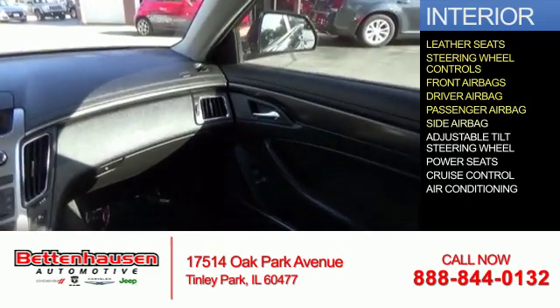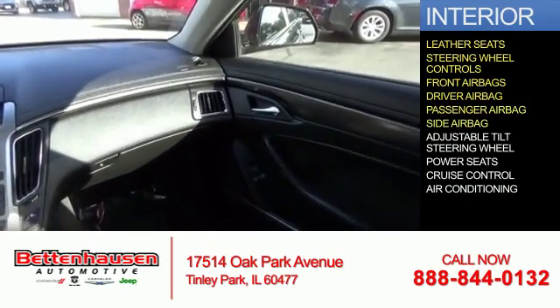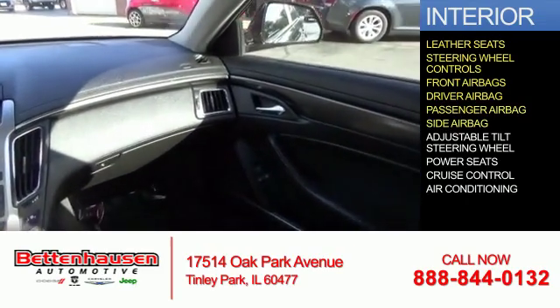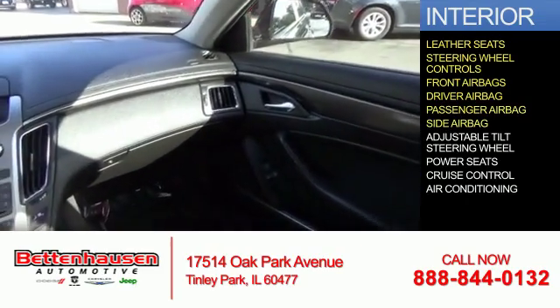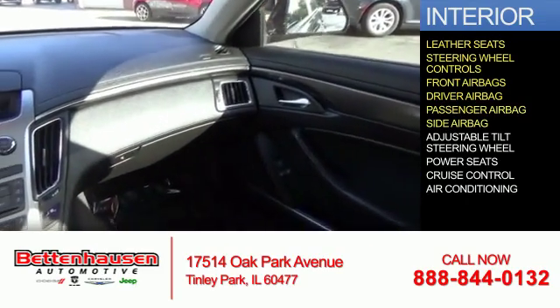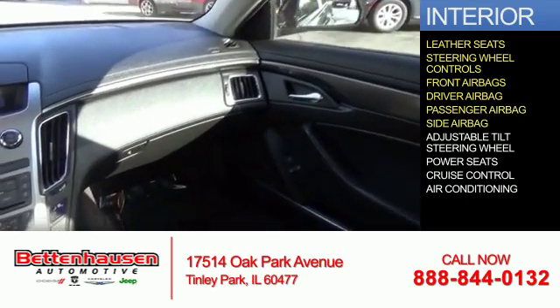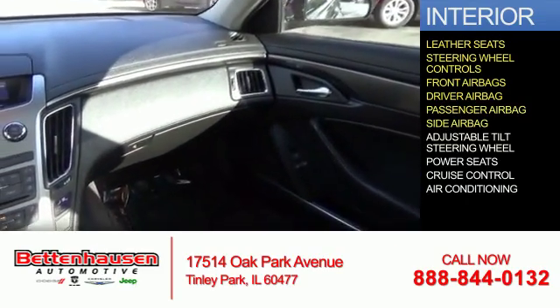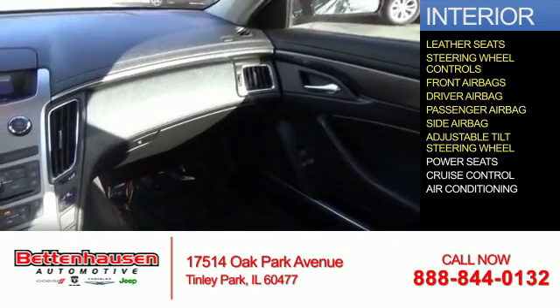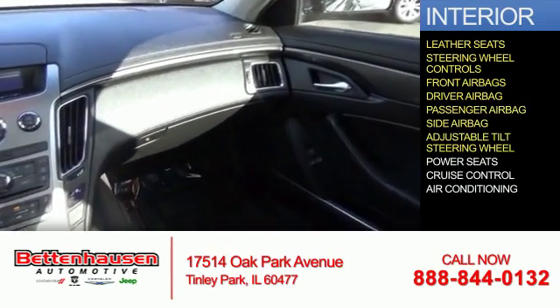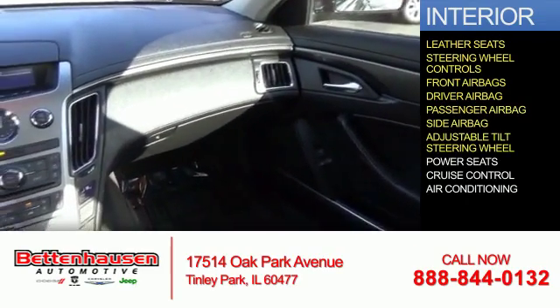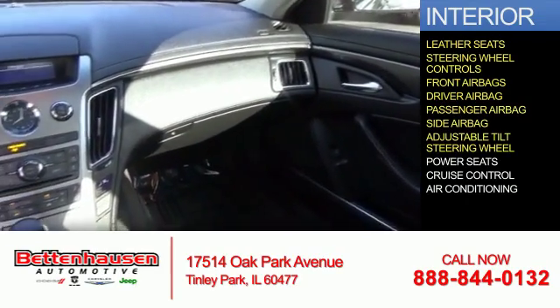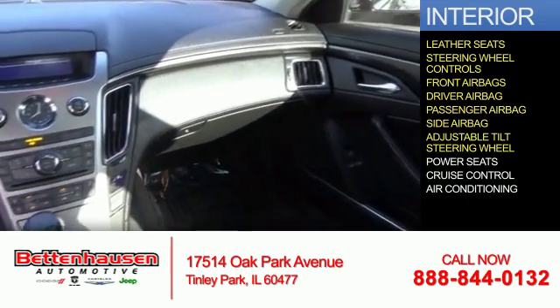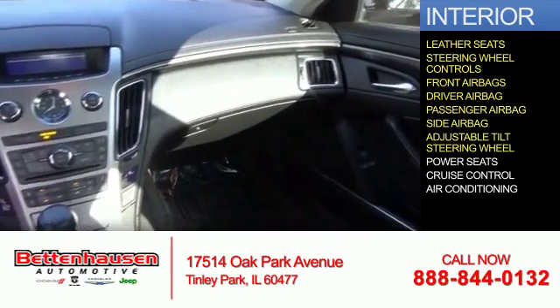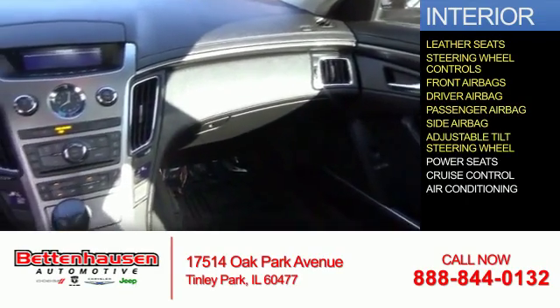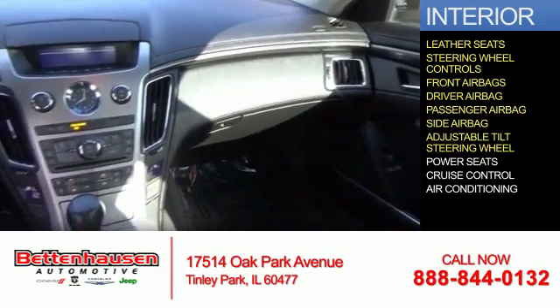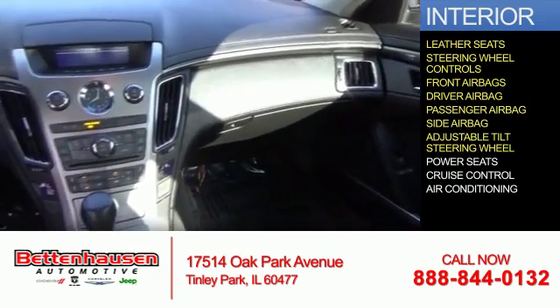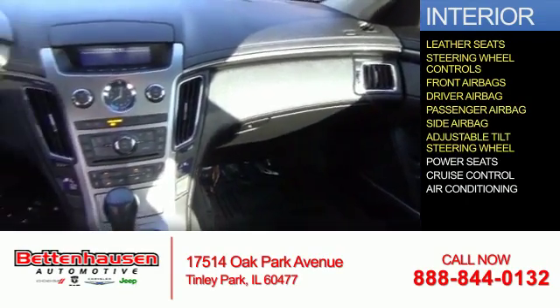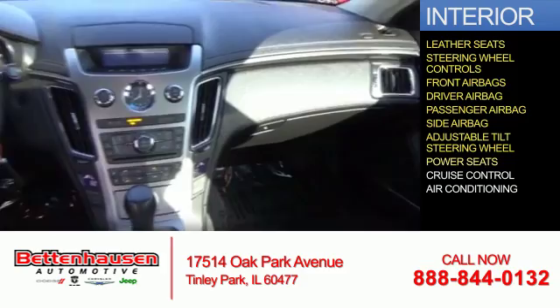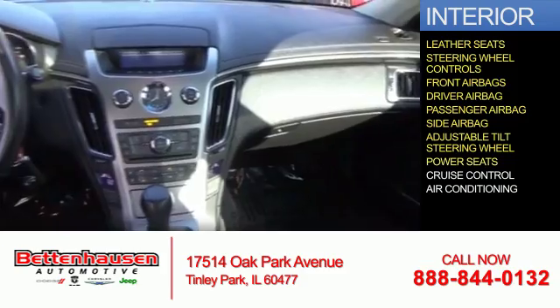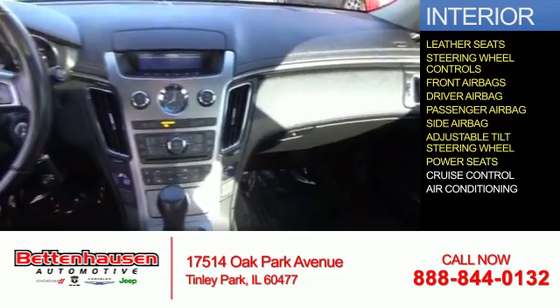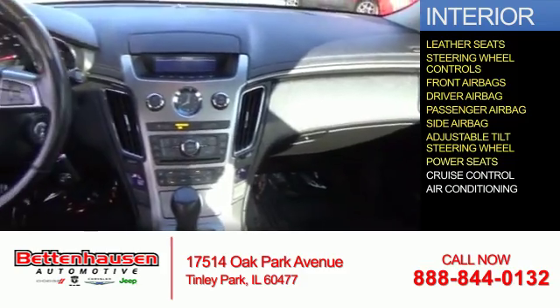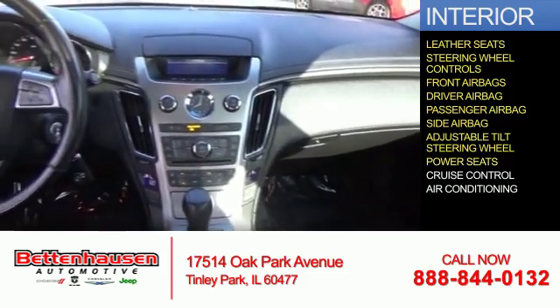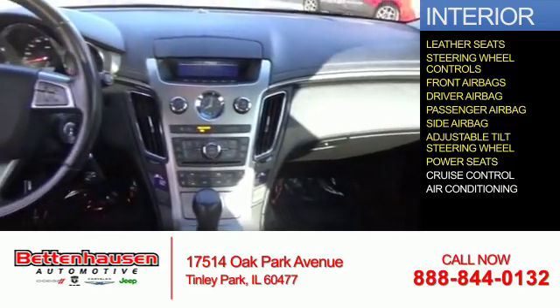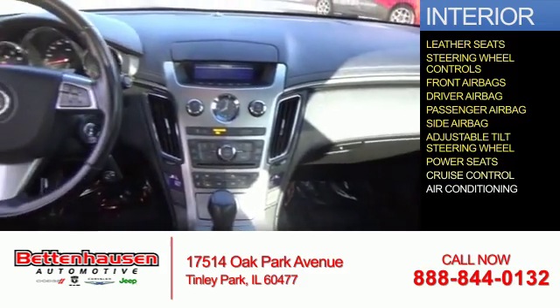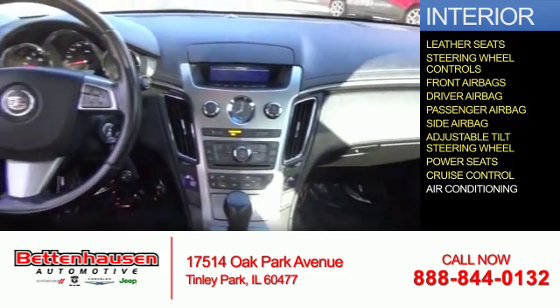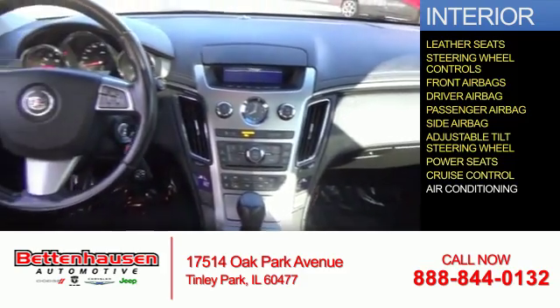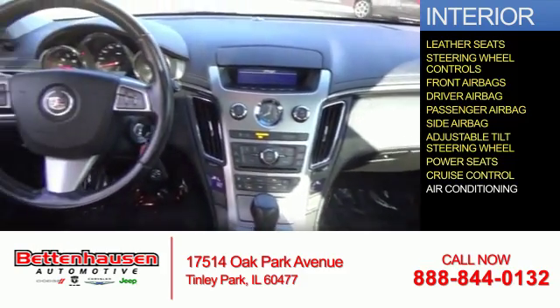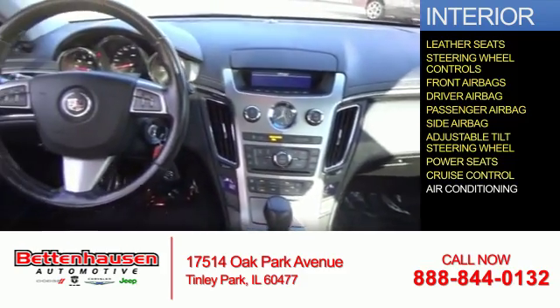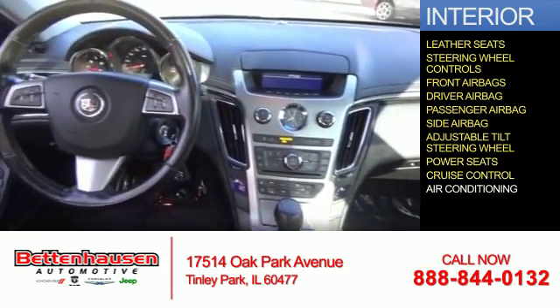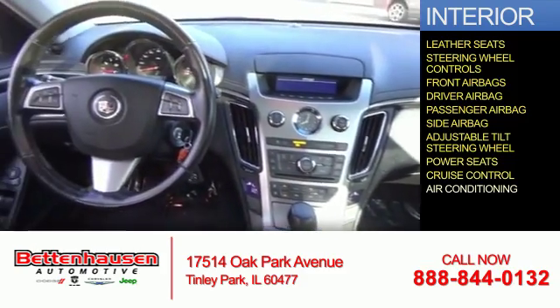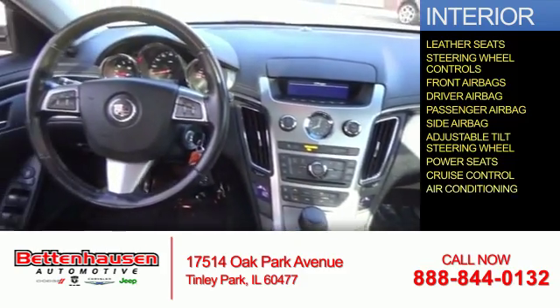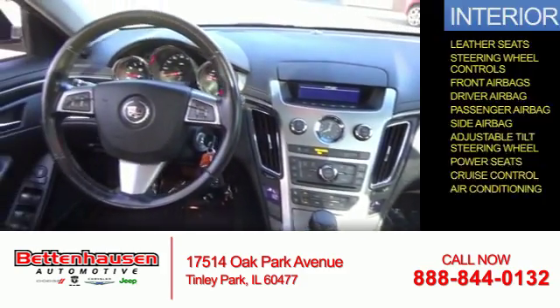Side airbags, an adjustable tilt steering wheel, power seats, cruise control, and air conditioning.